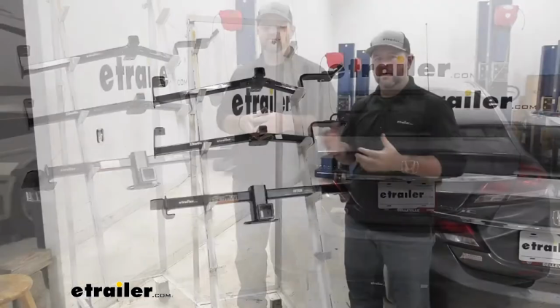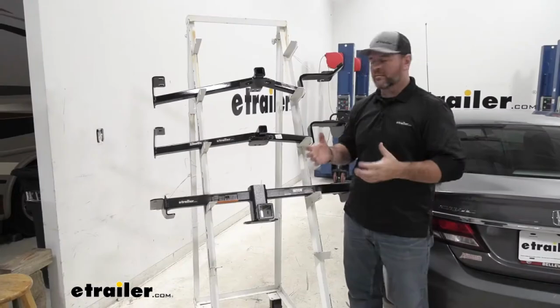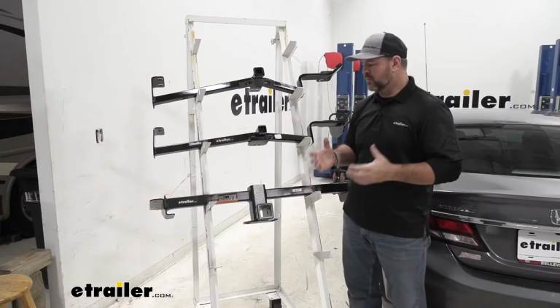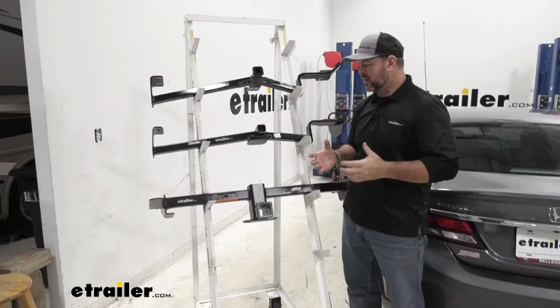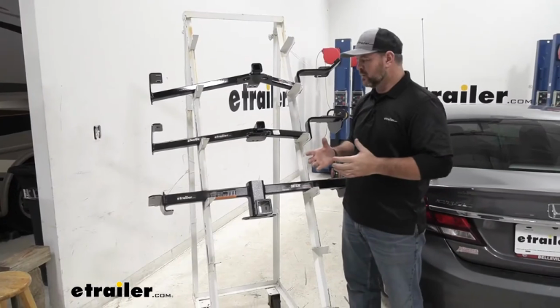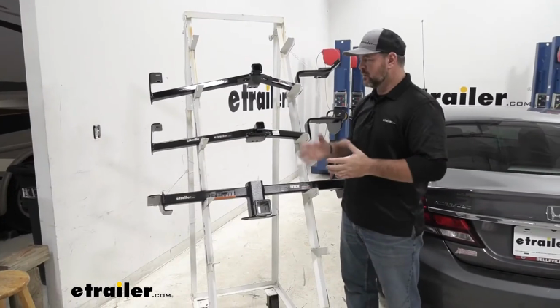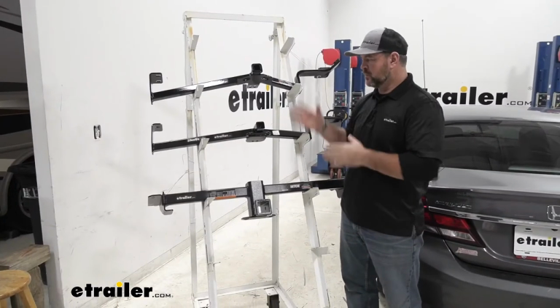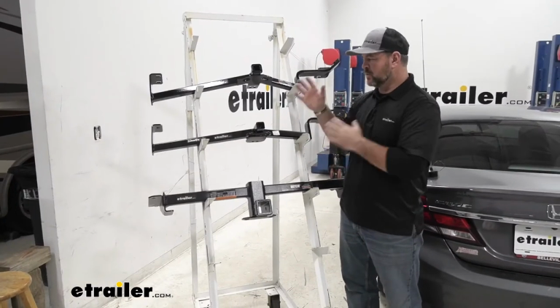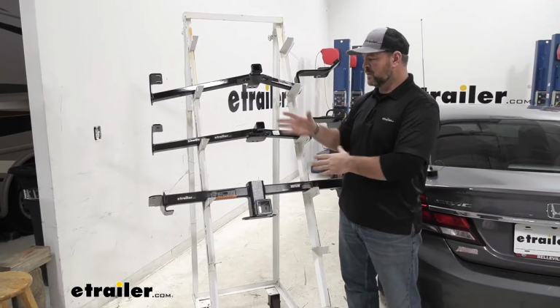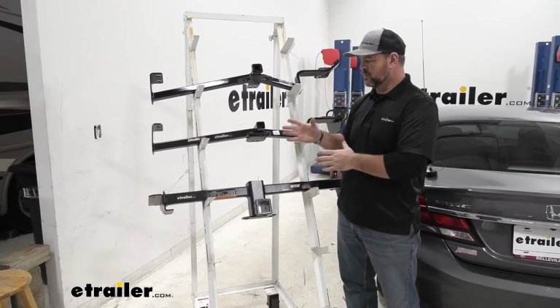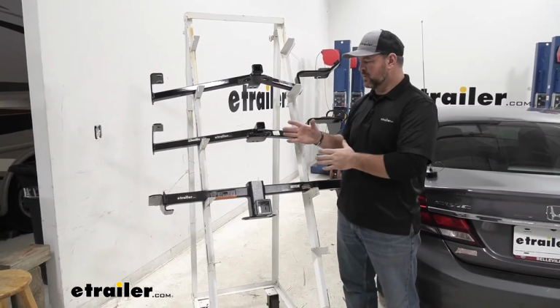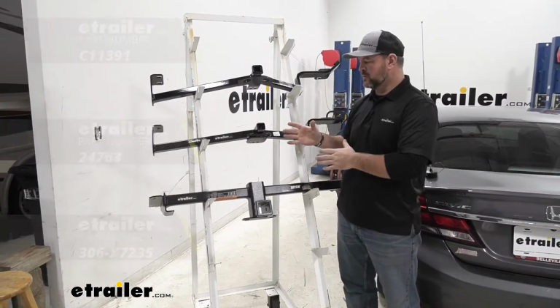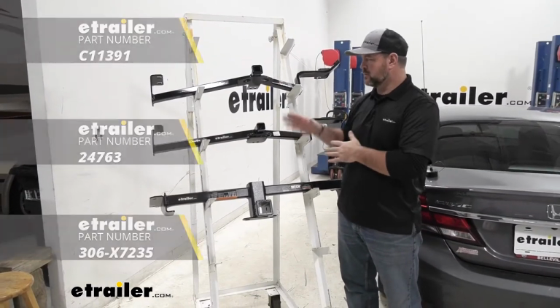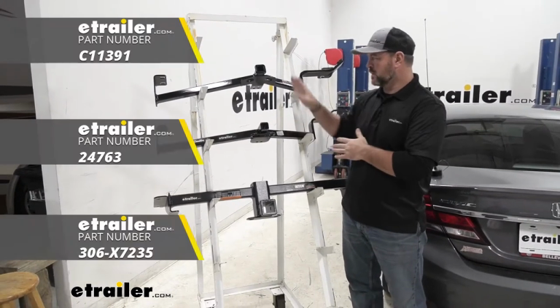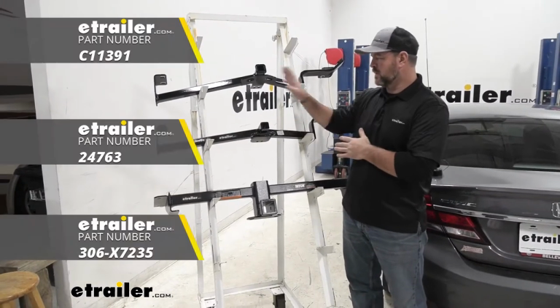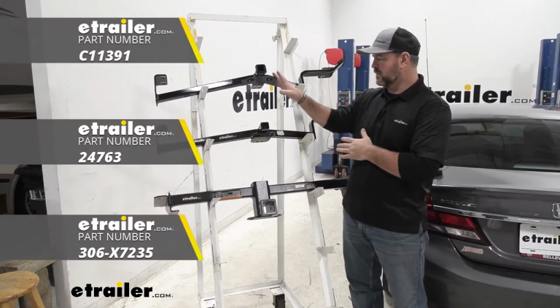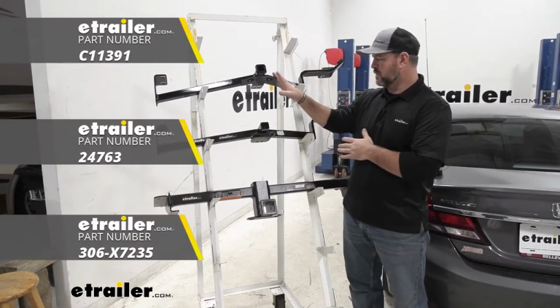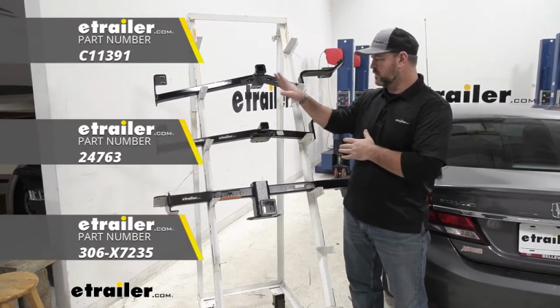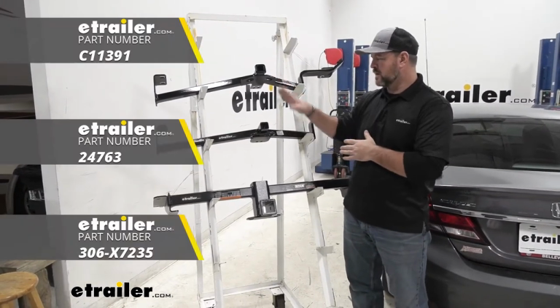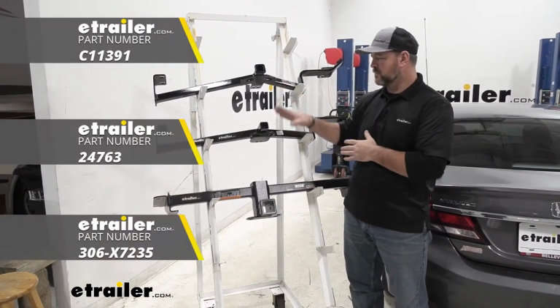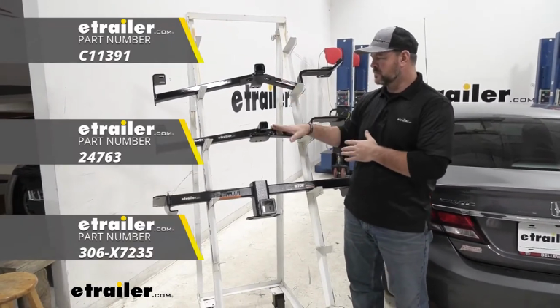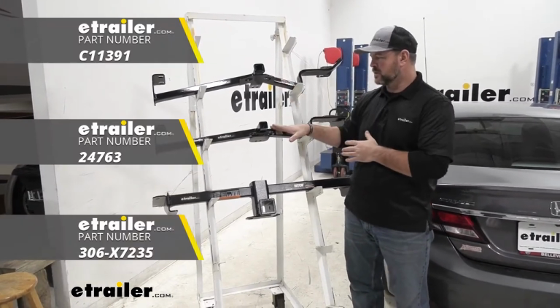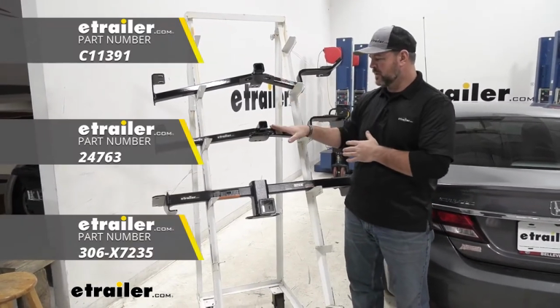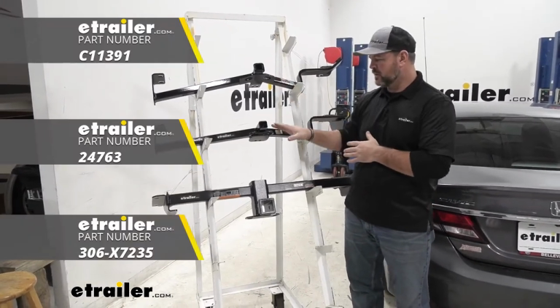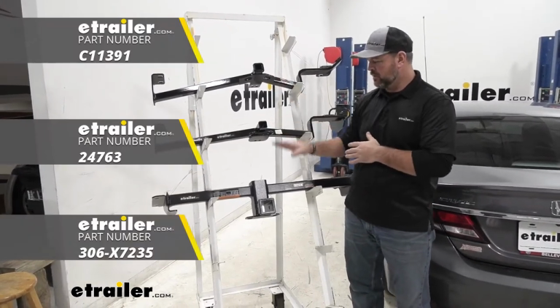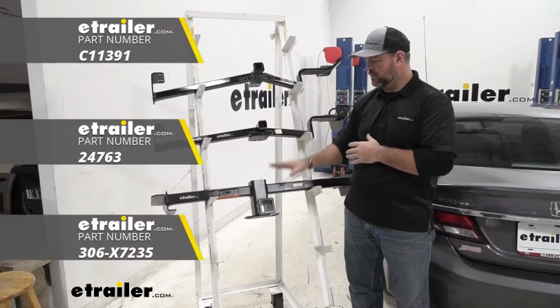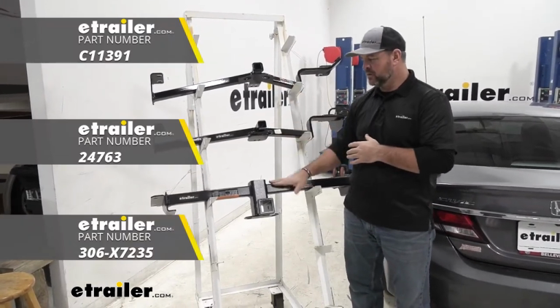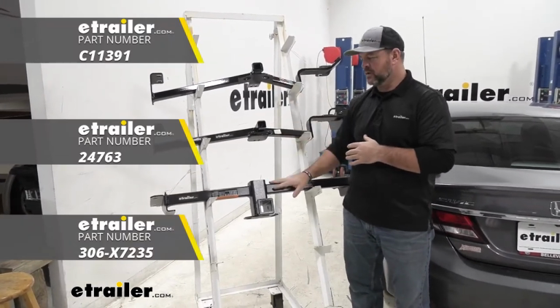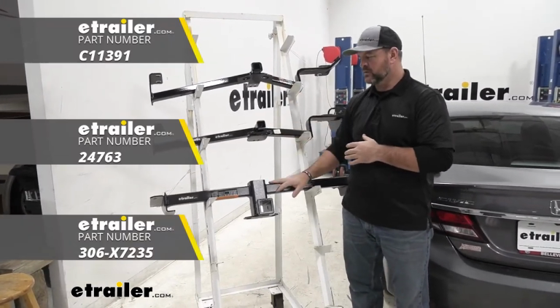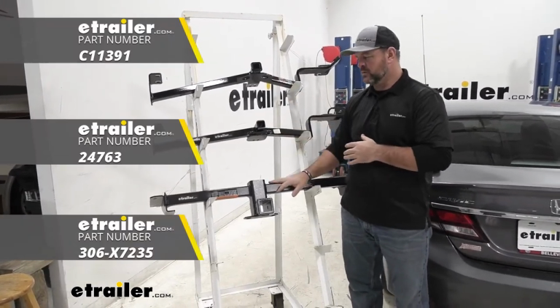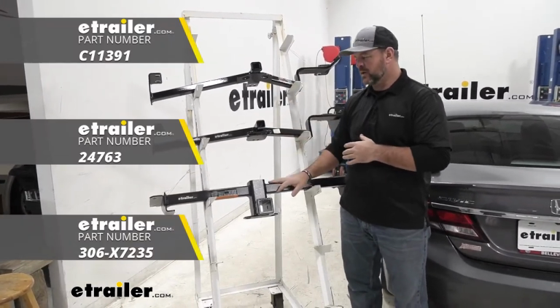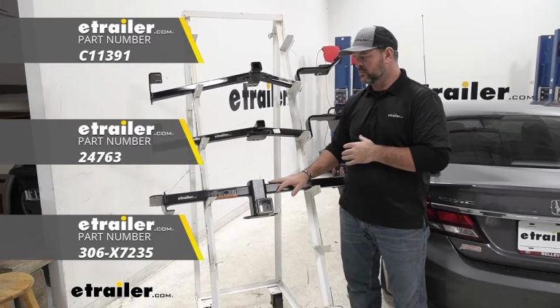Right off the bat, between these three hitches, we're going to have the Curt on top, Draw-Tight here, and Eco Hitch on the bottom.